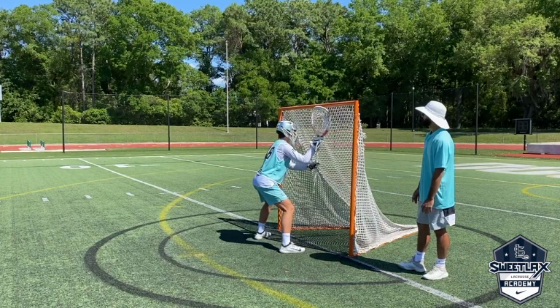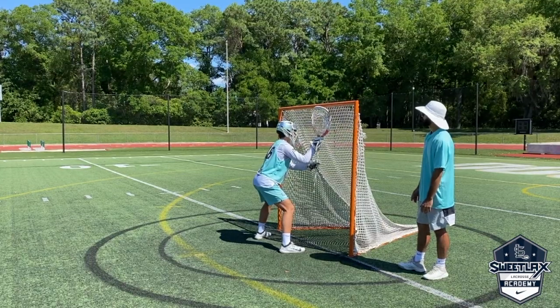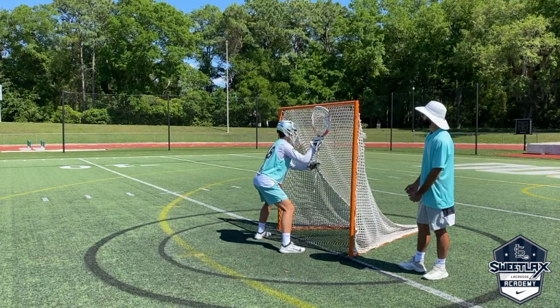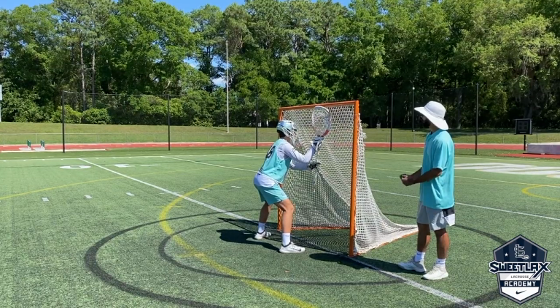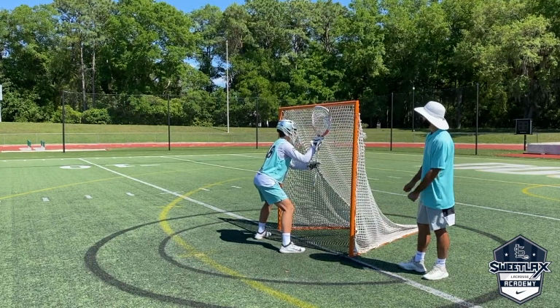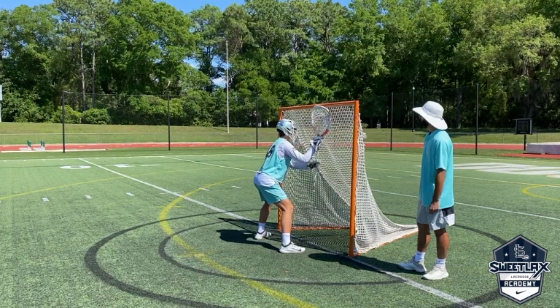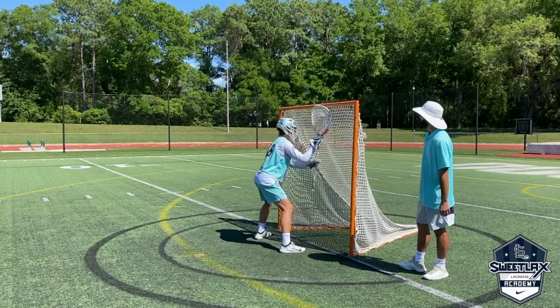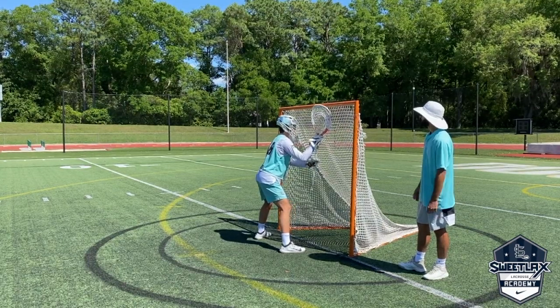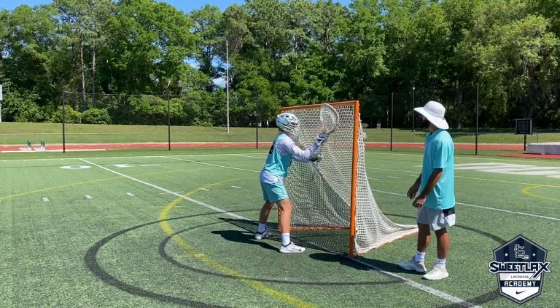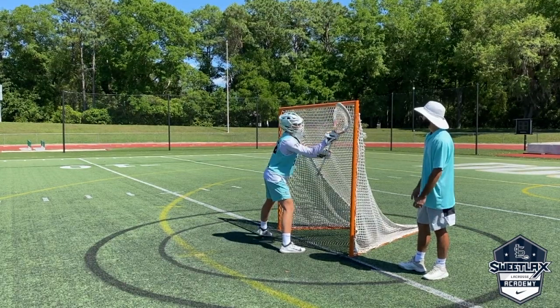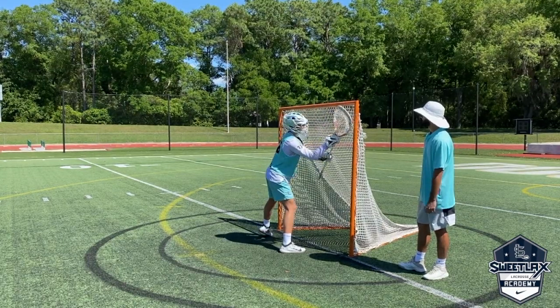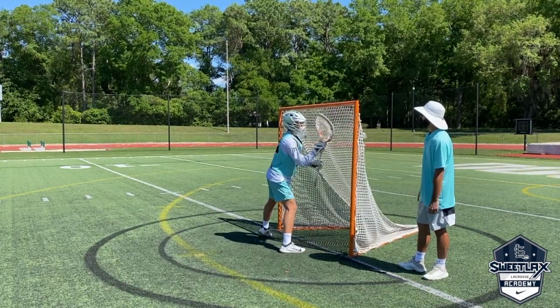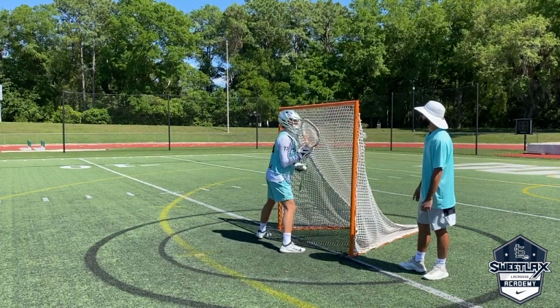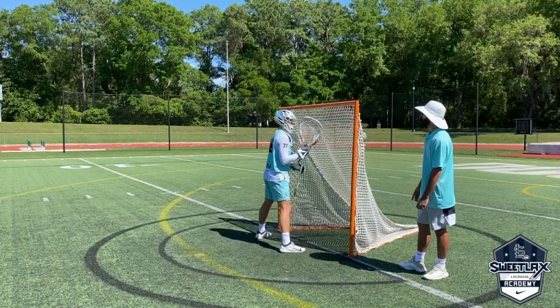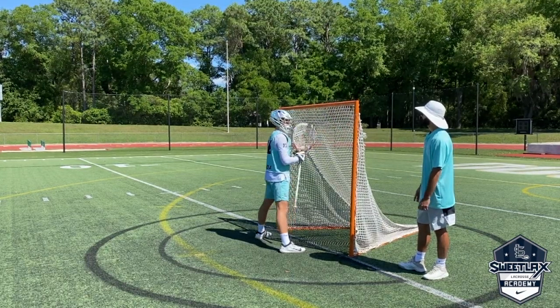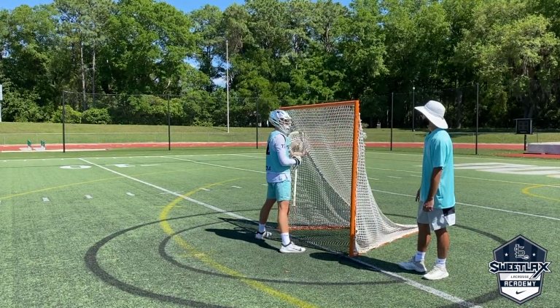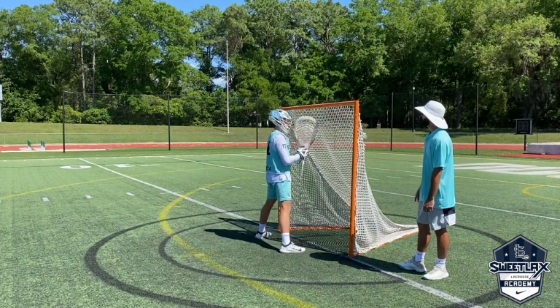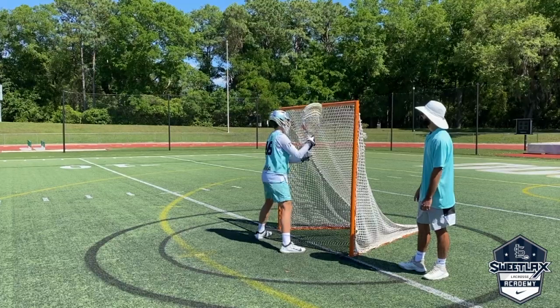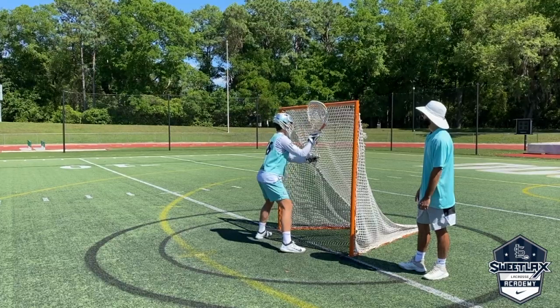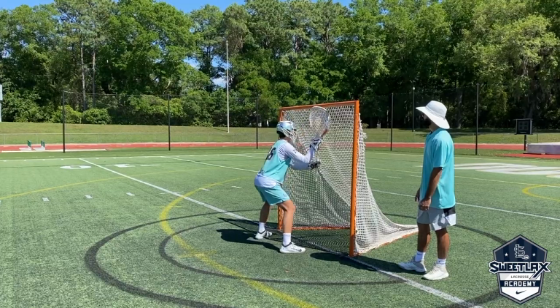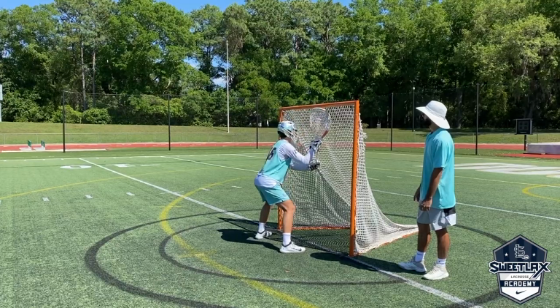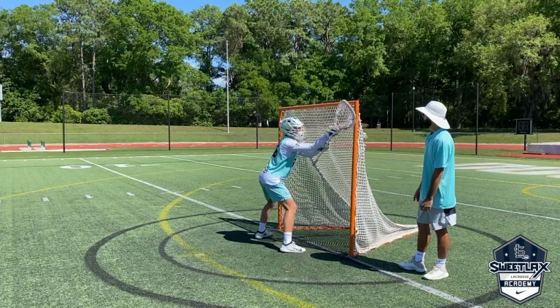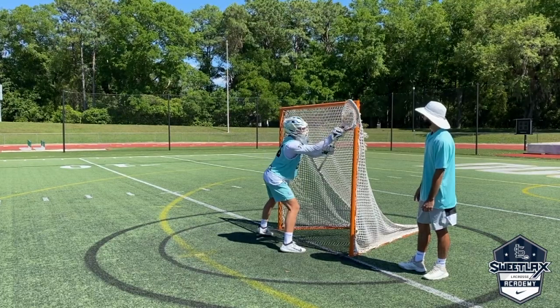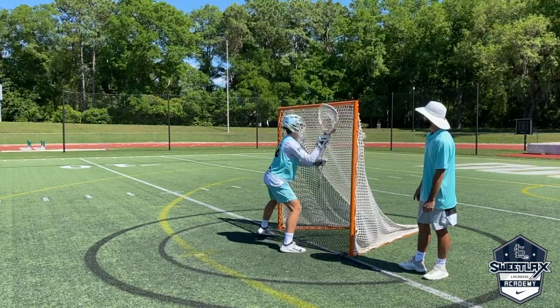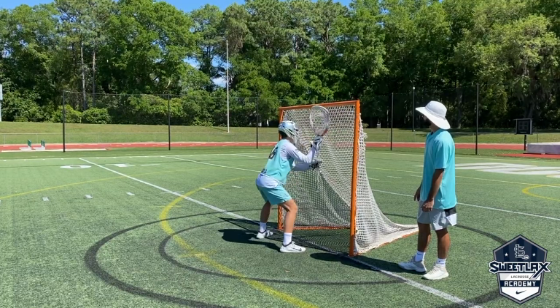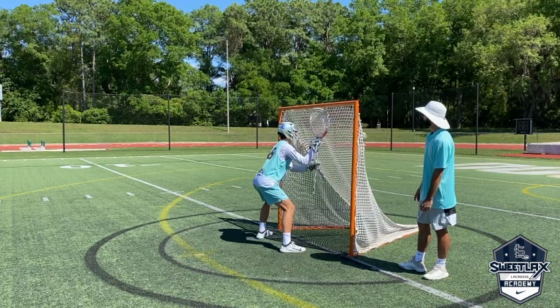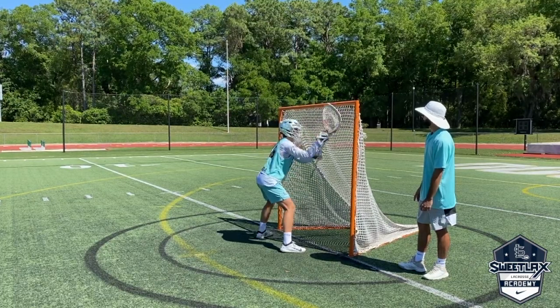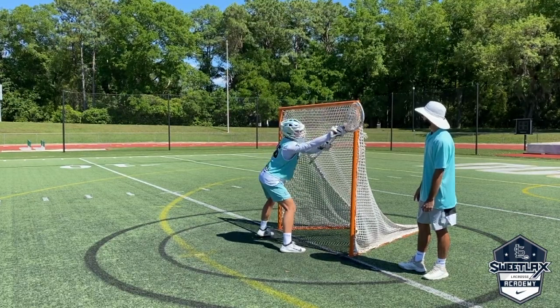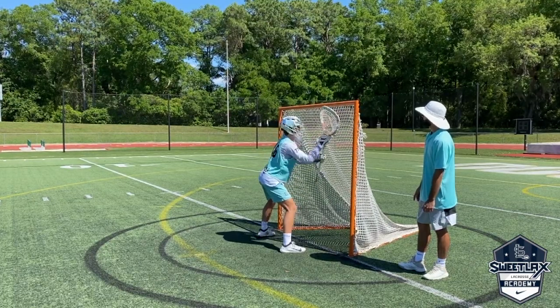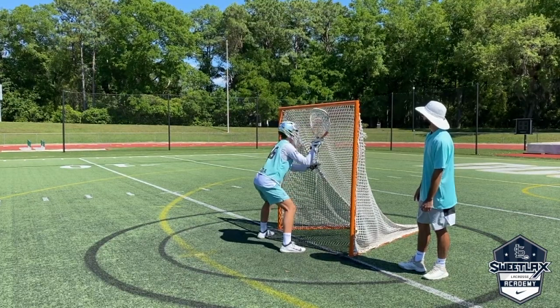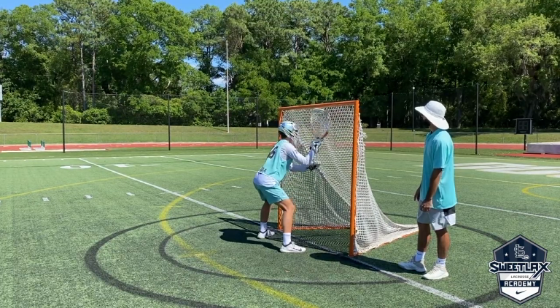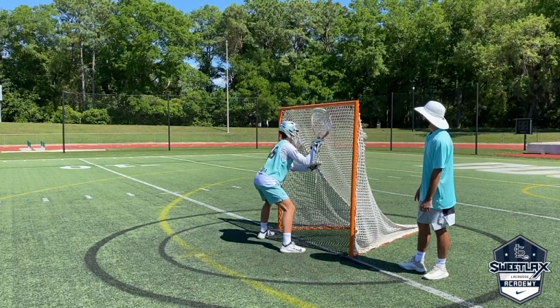Let's drive your head to that corner. Now let's do opposite.